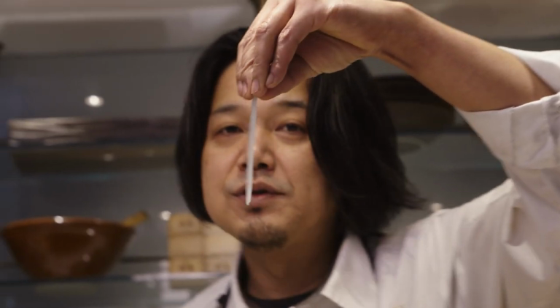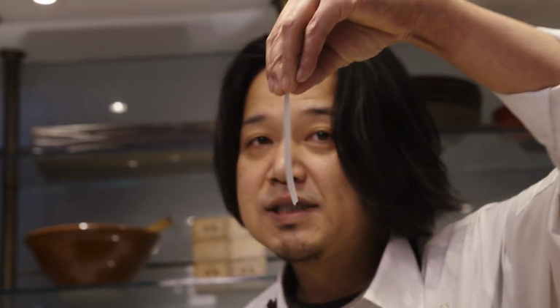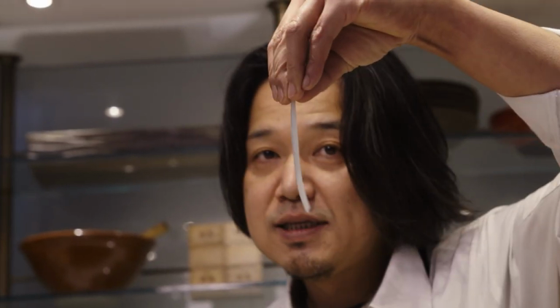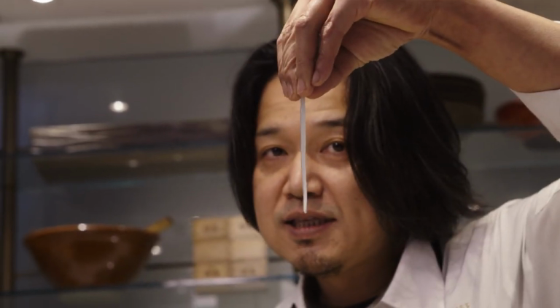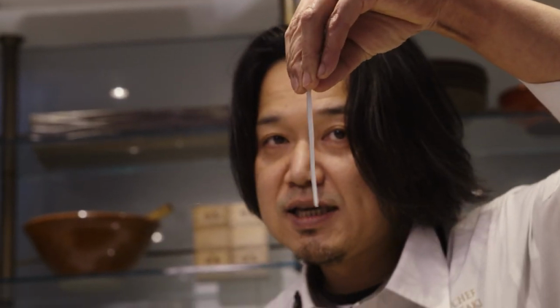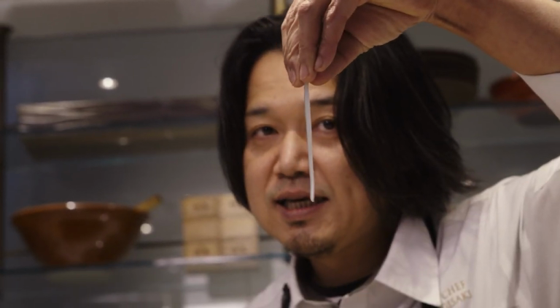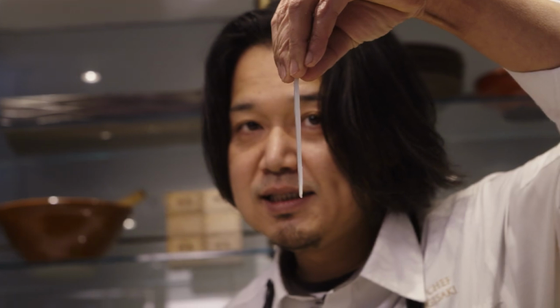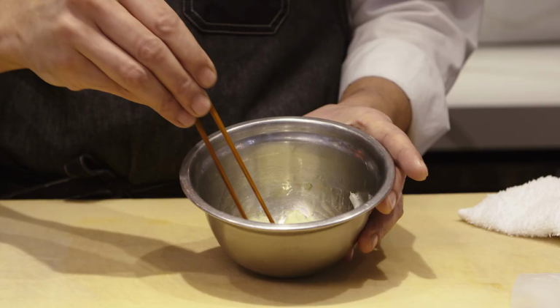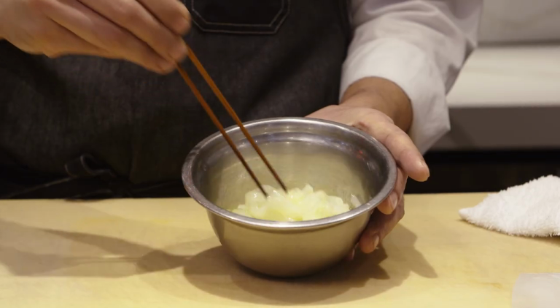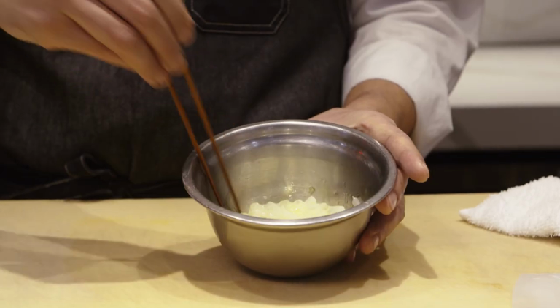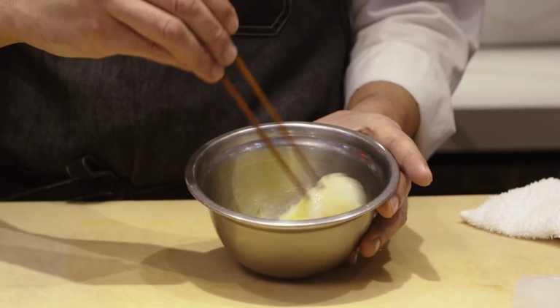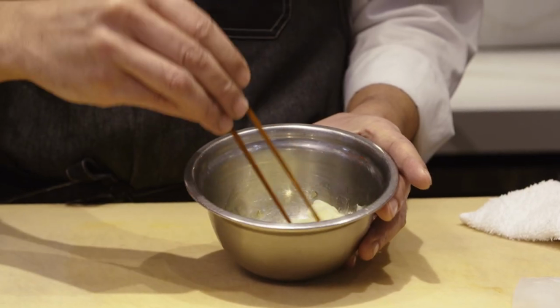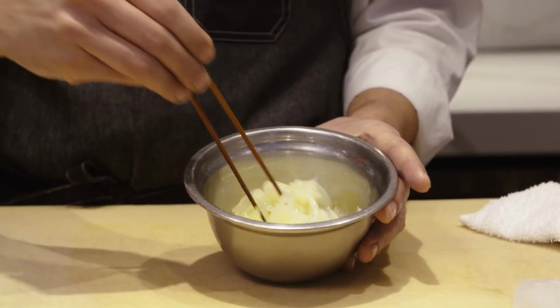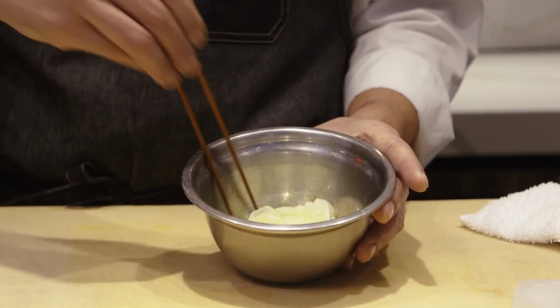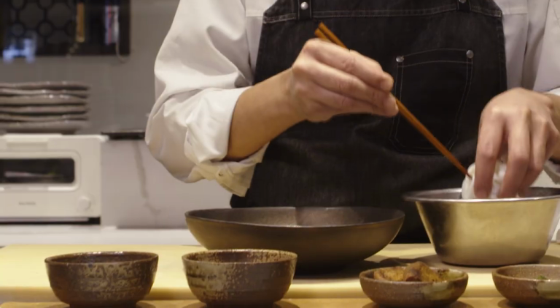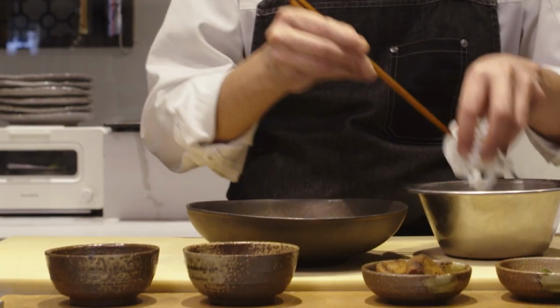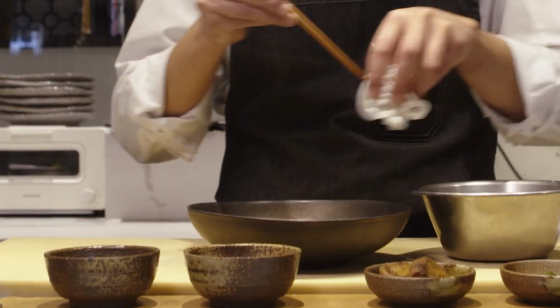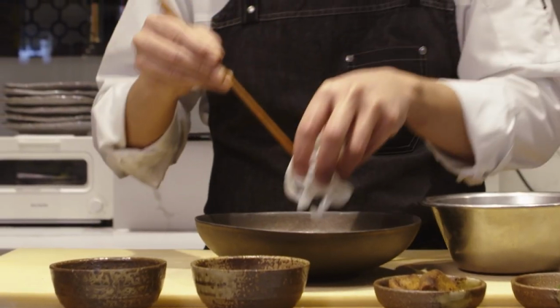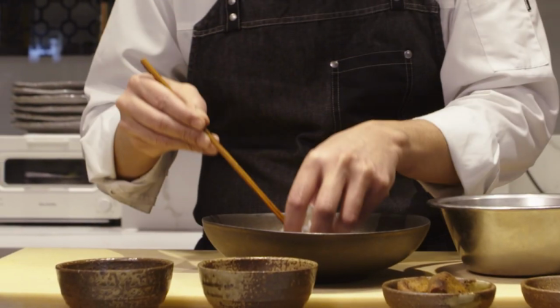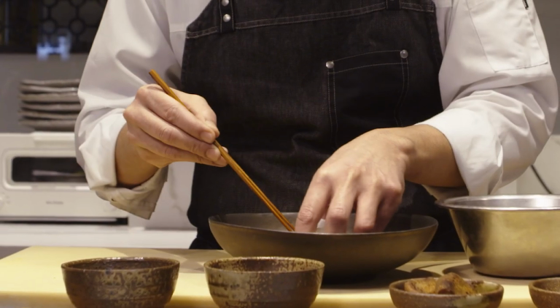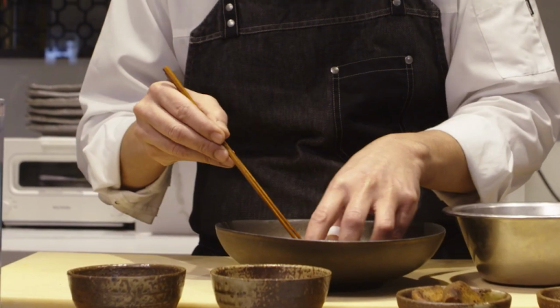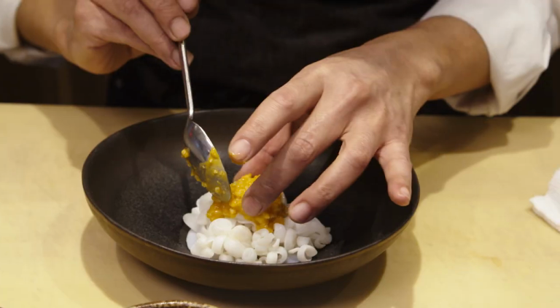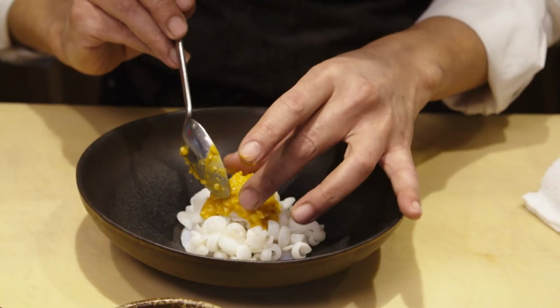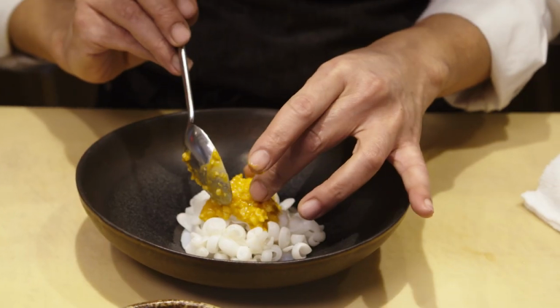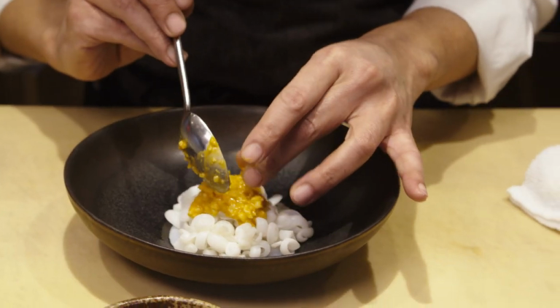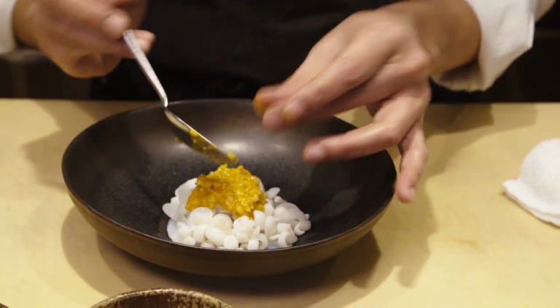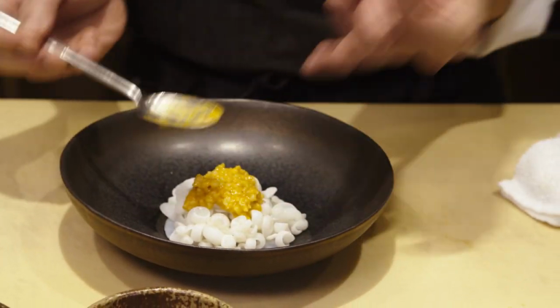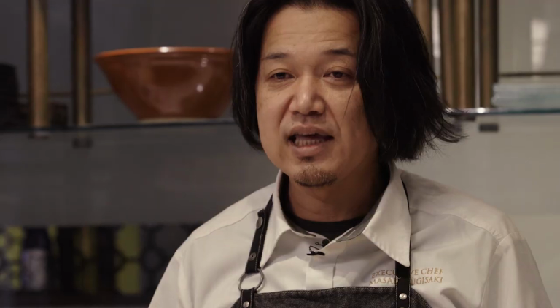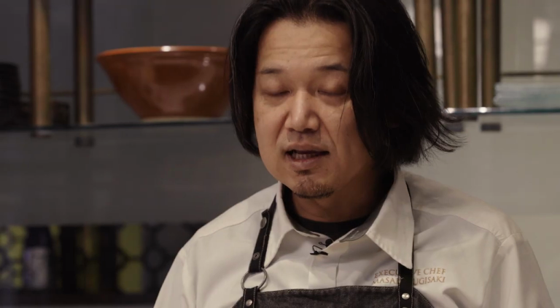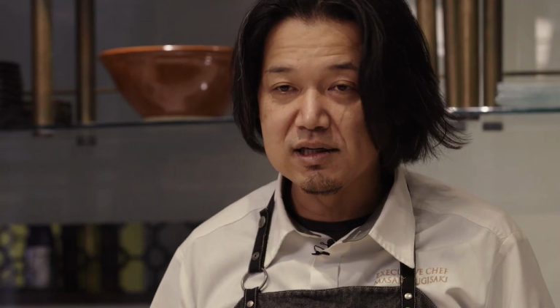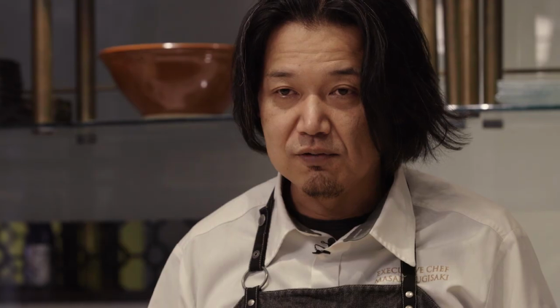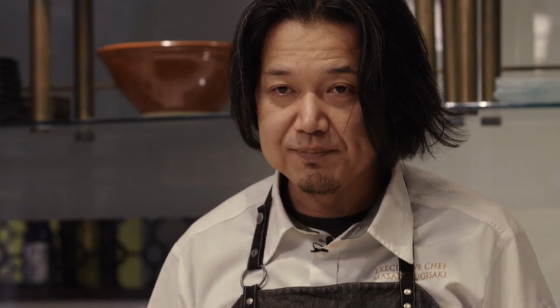How I learned in the kitchen is: respect the ingredients and try to understand the character of them.